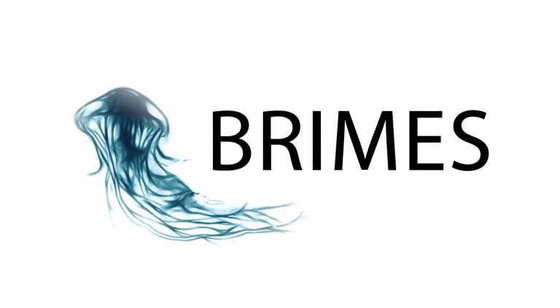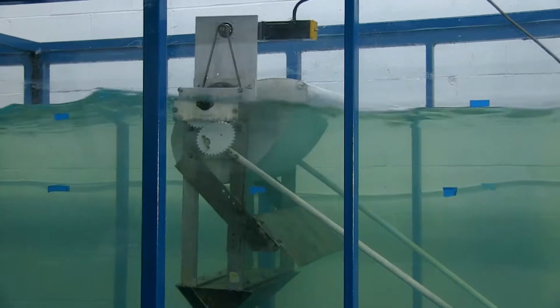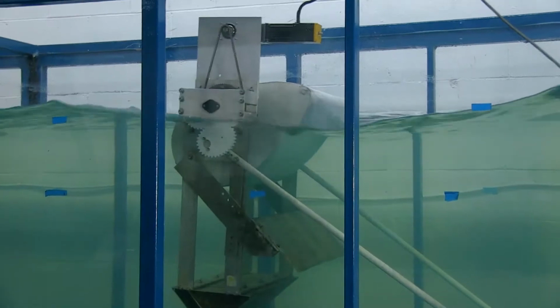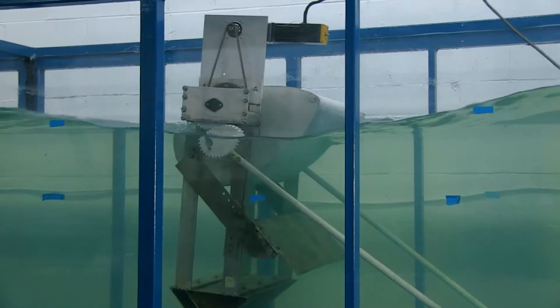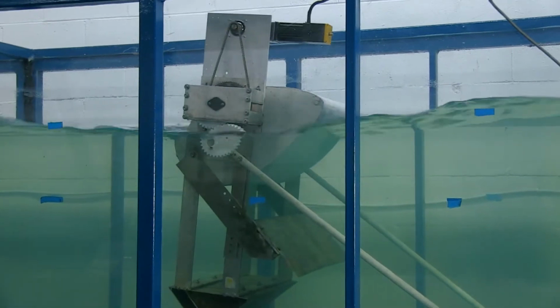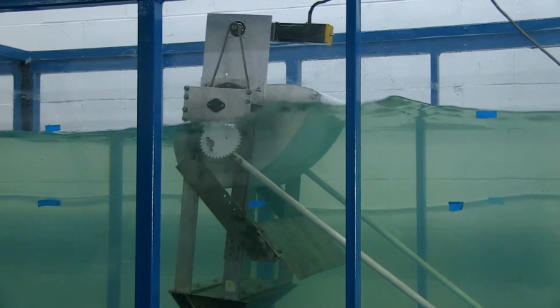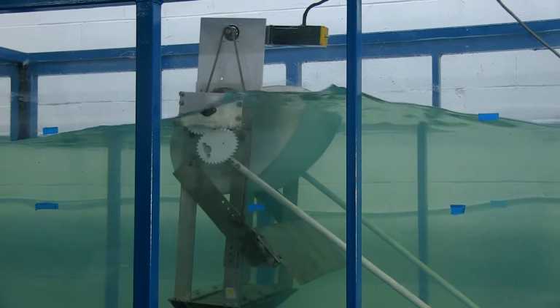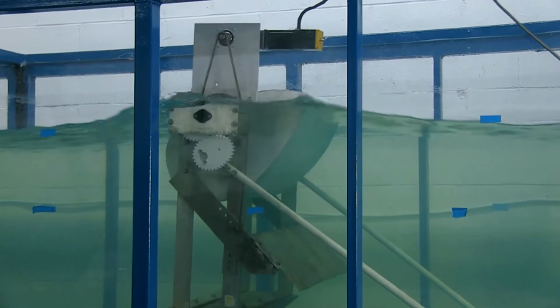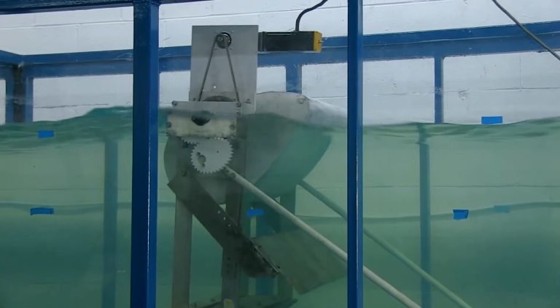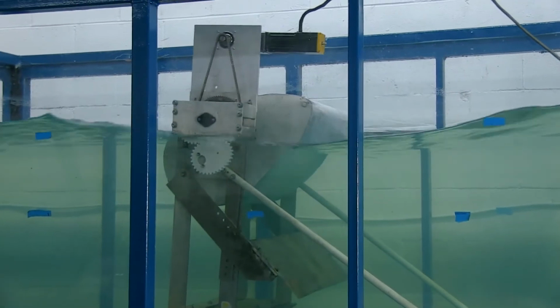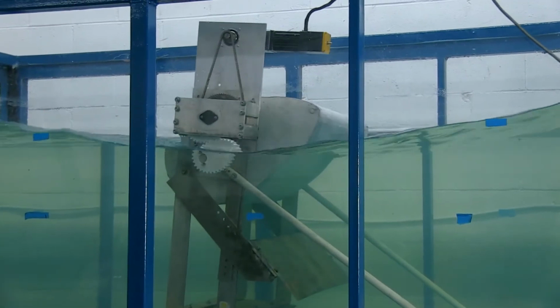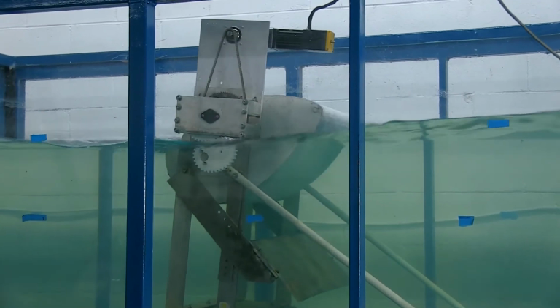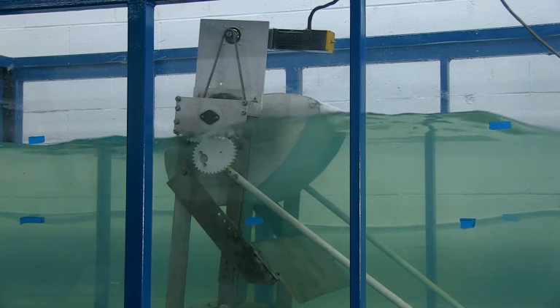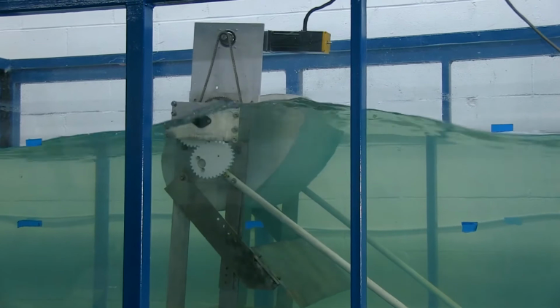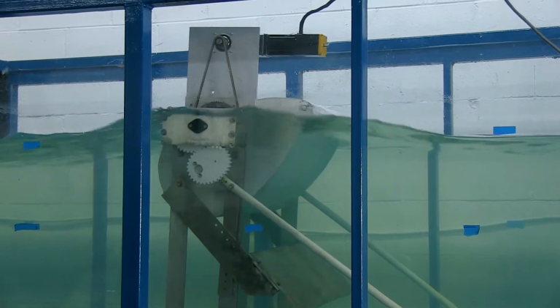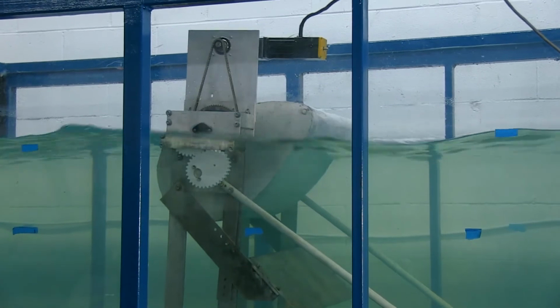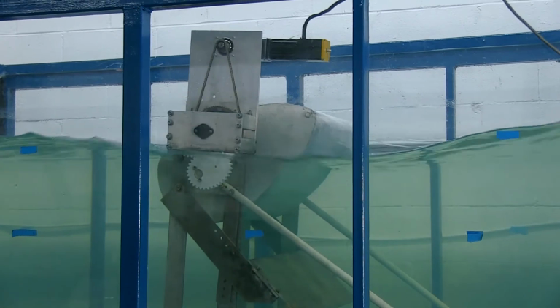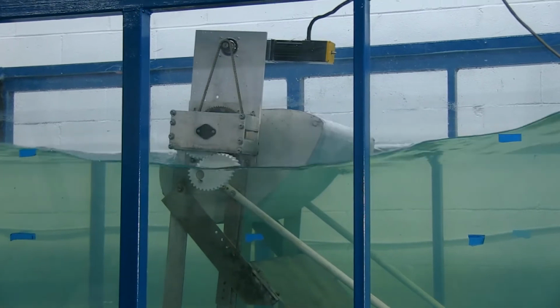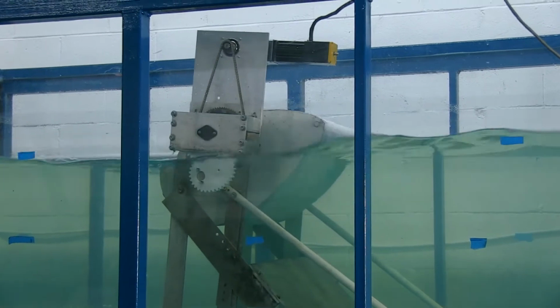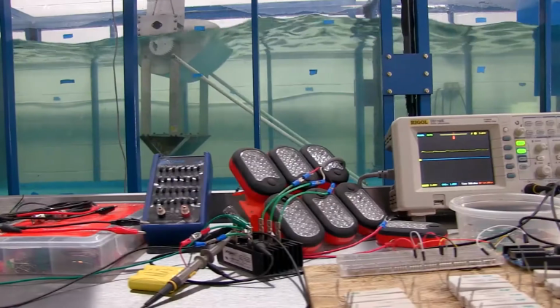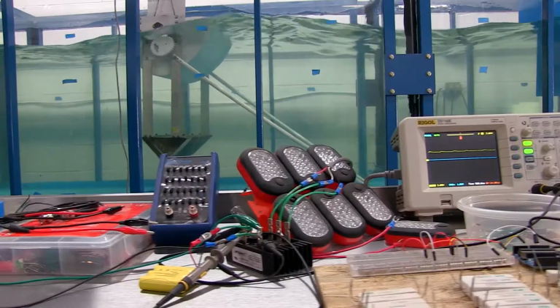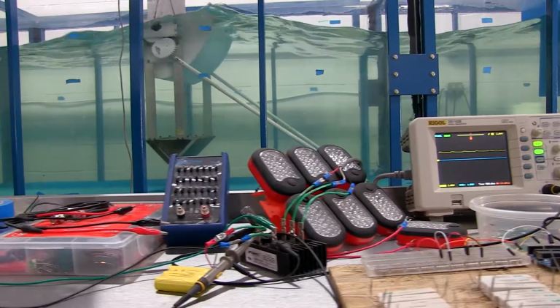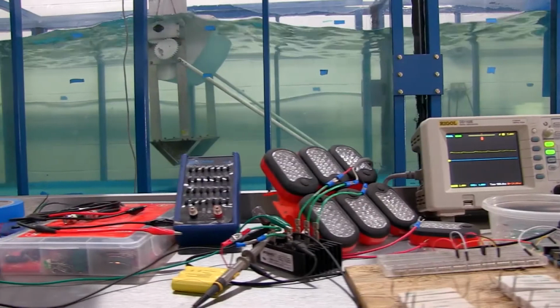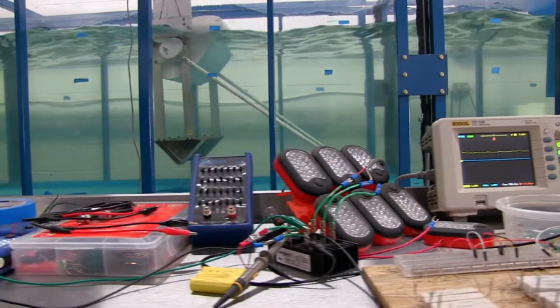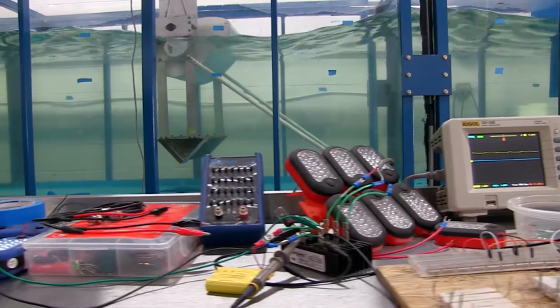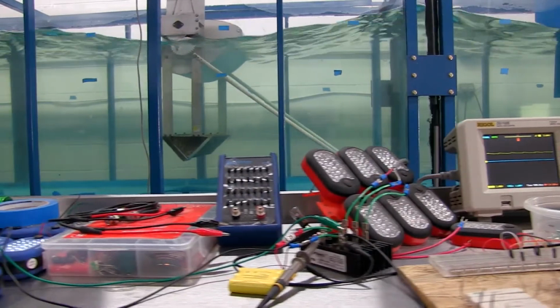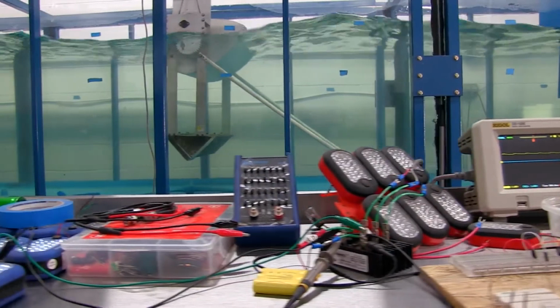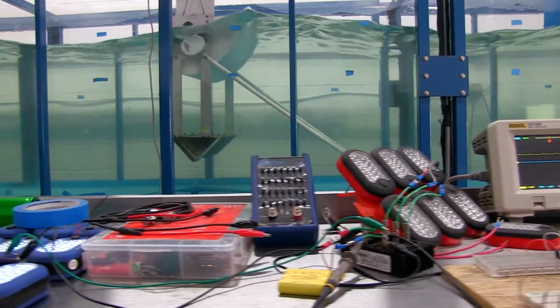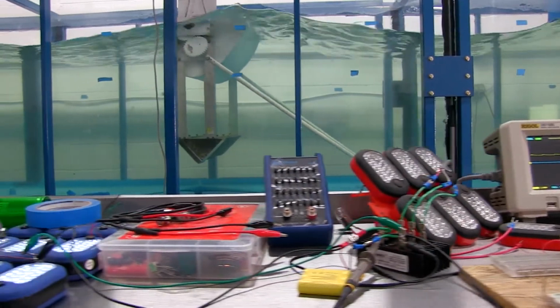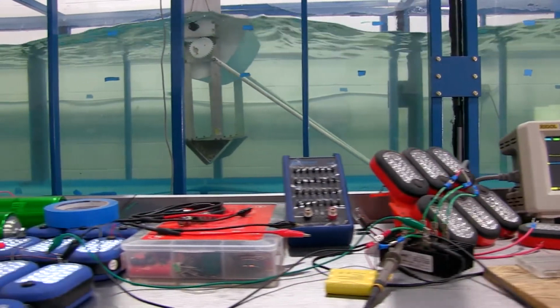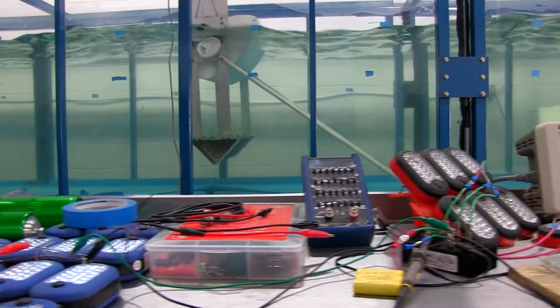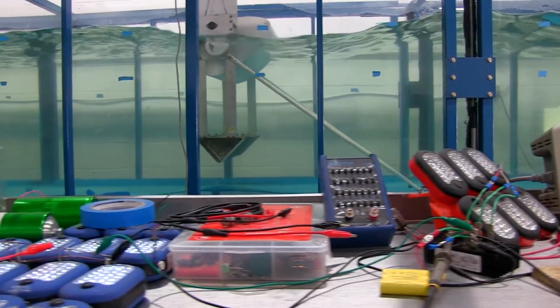Meet the jellyfish, the world's smartest wave energy capture prototype.